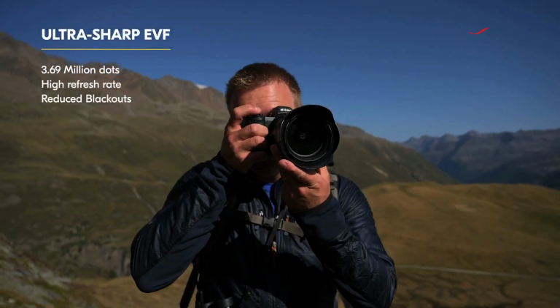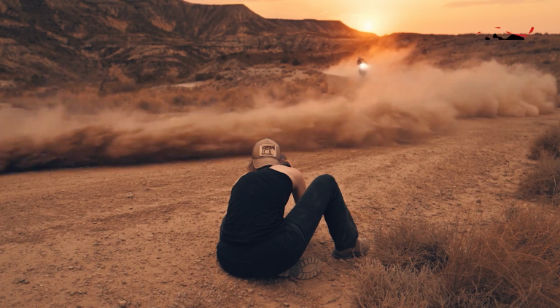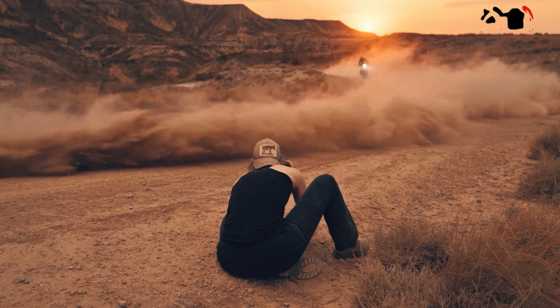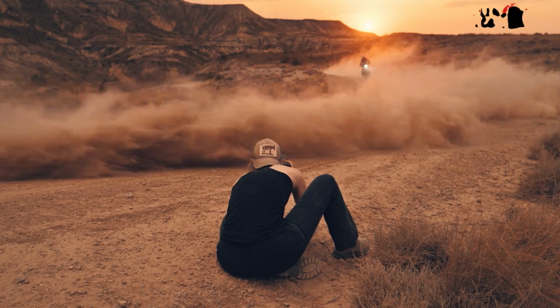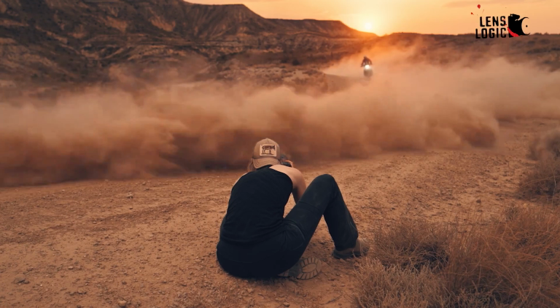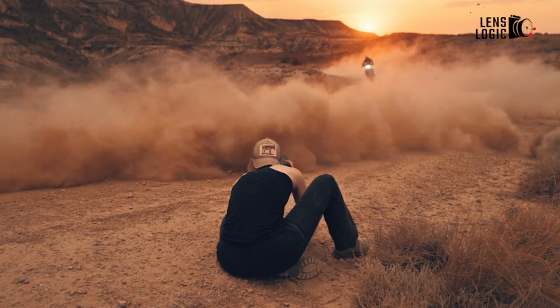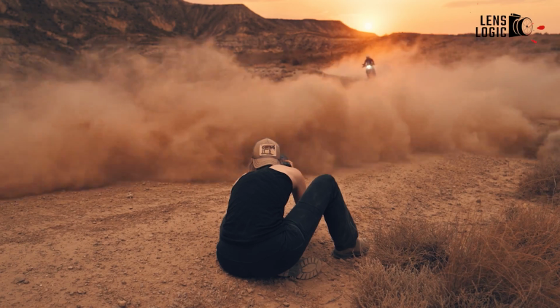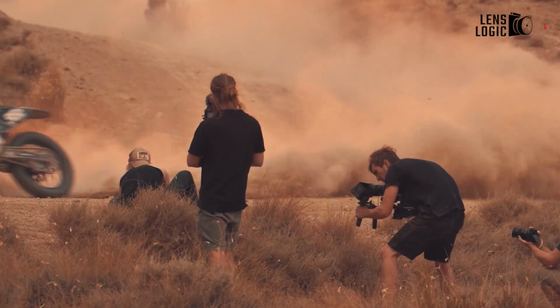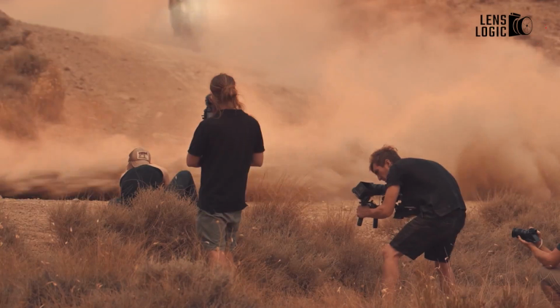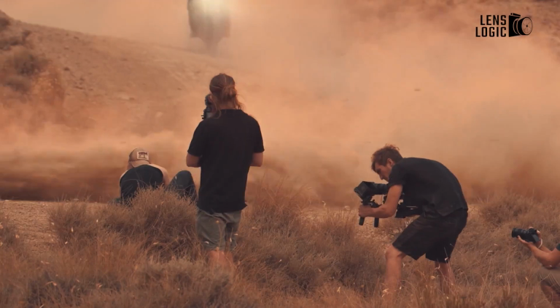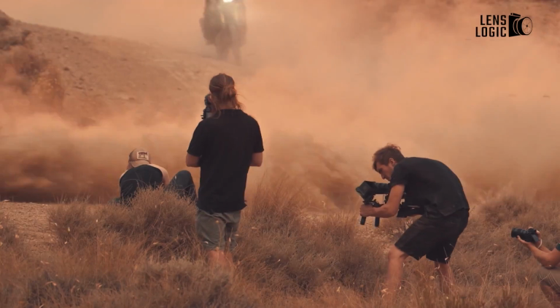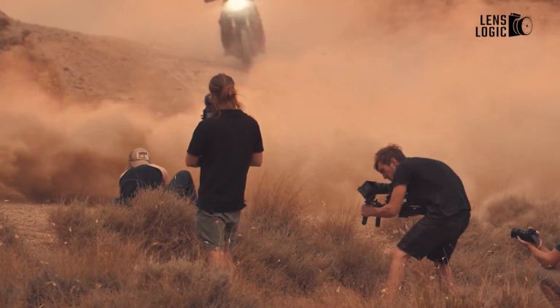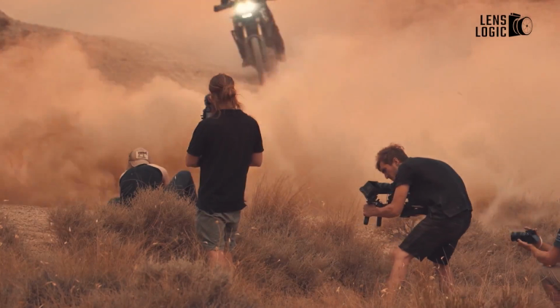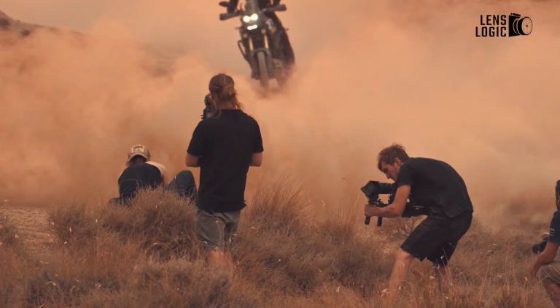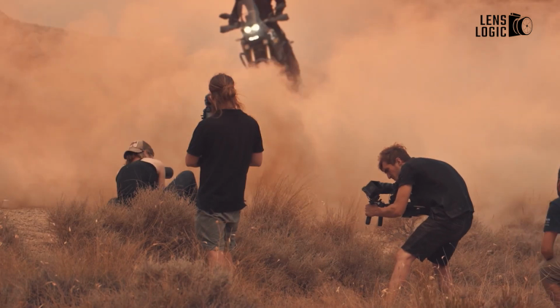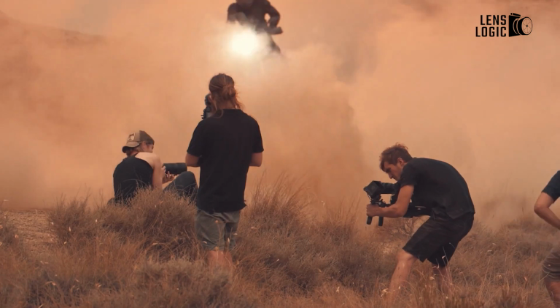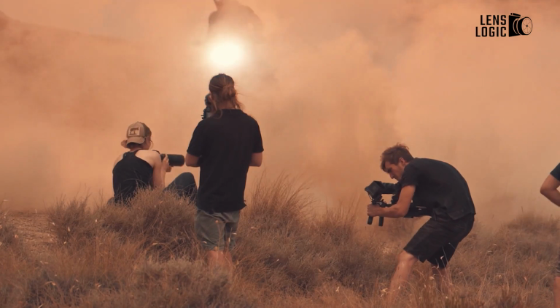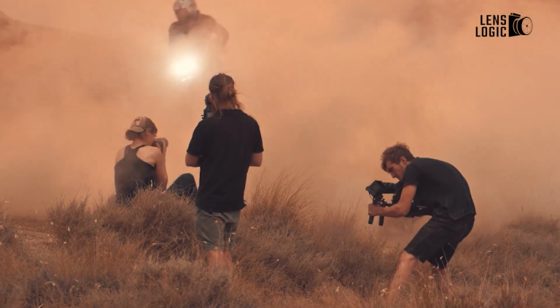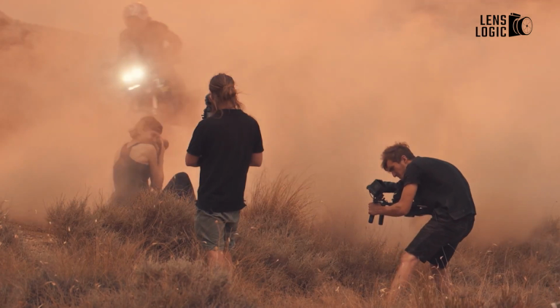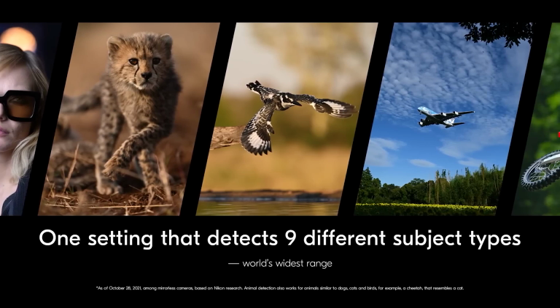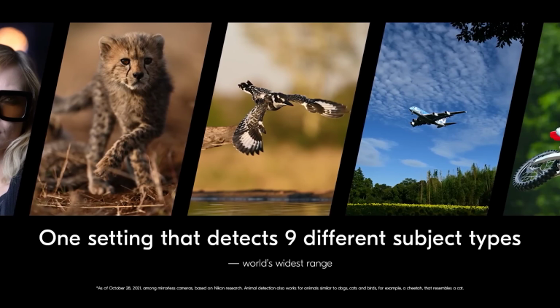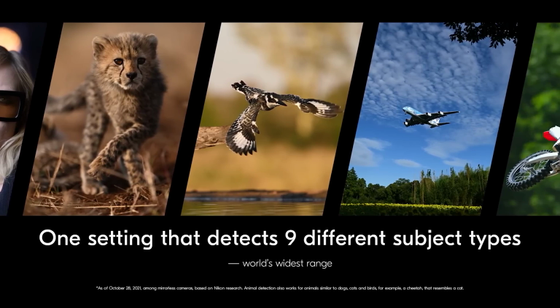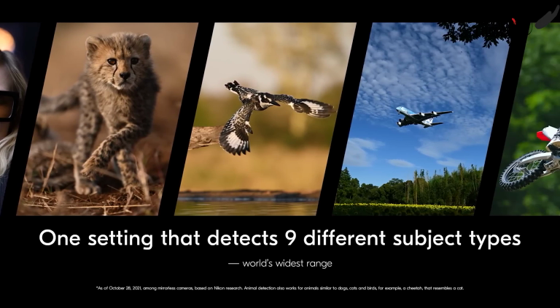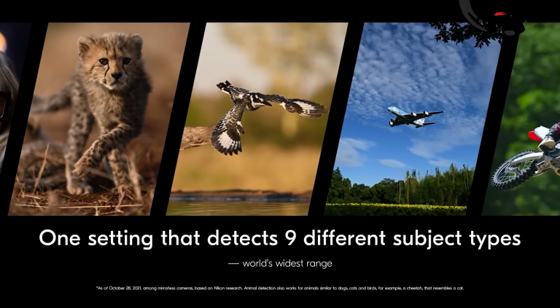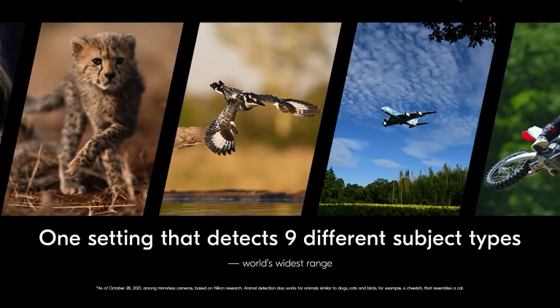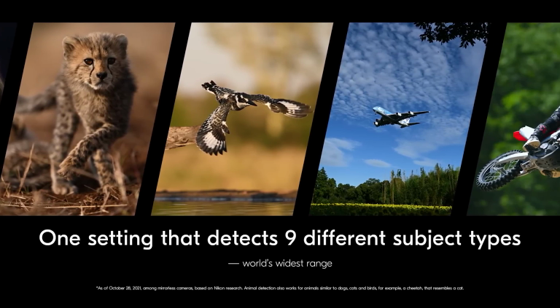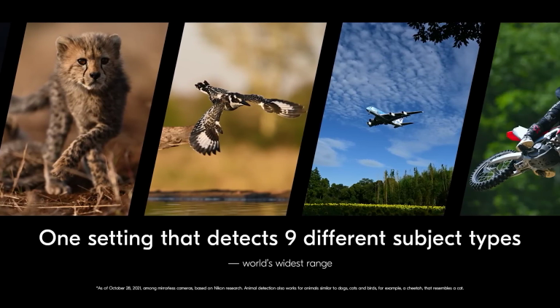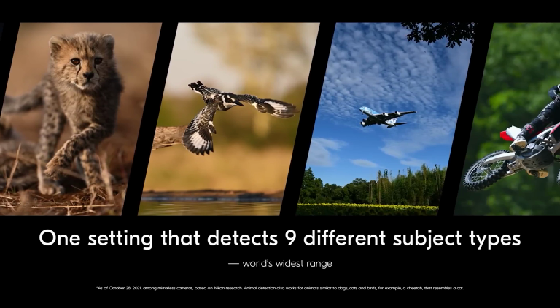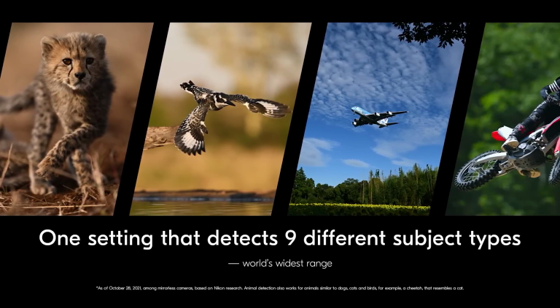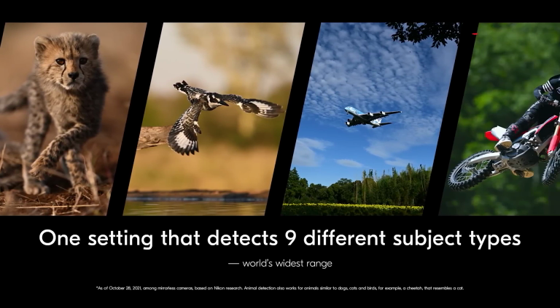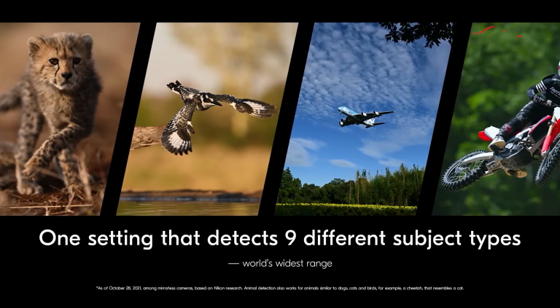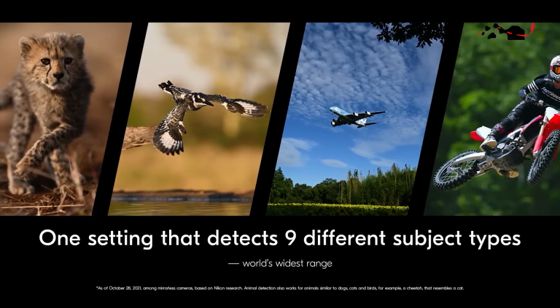The focus capabilities expand to offer improved eye, animal, and vehicle detection as well.